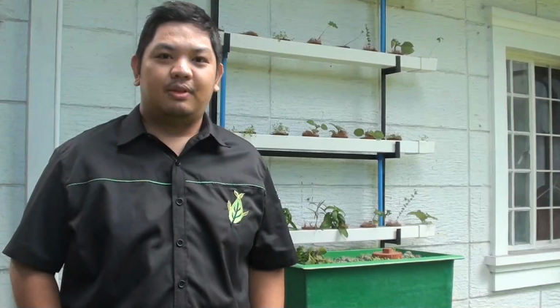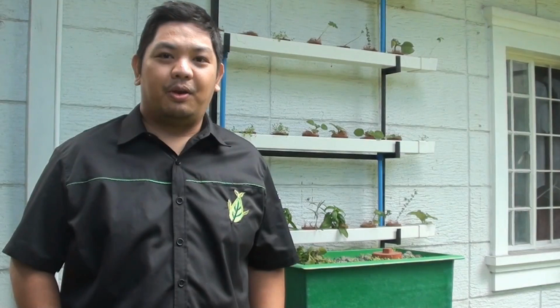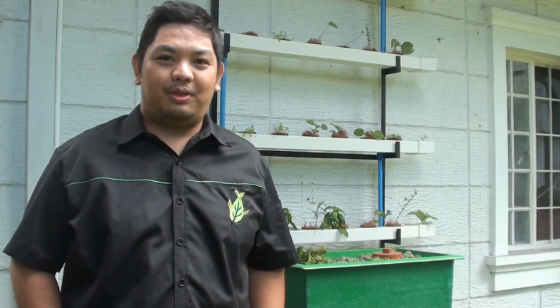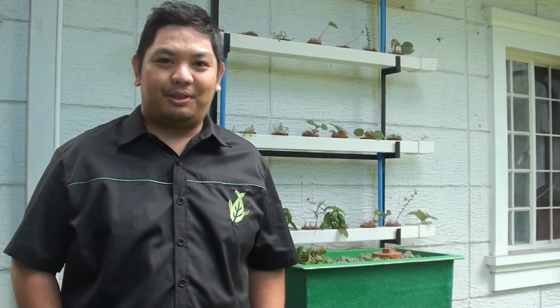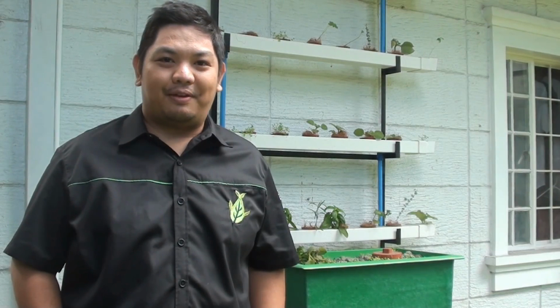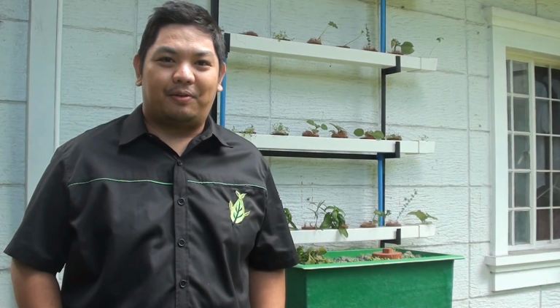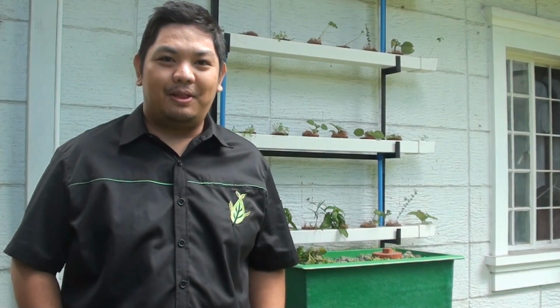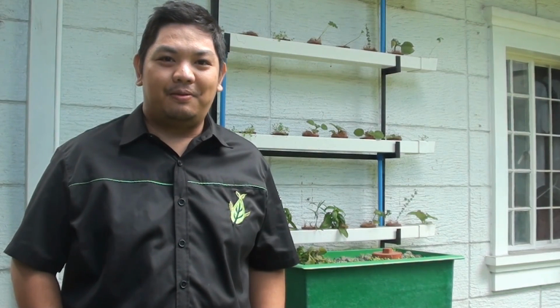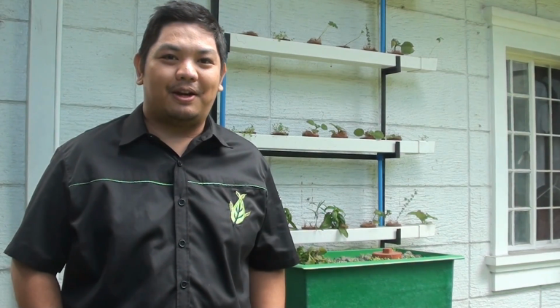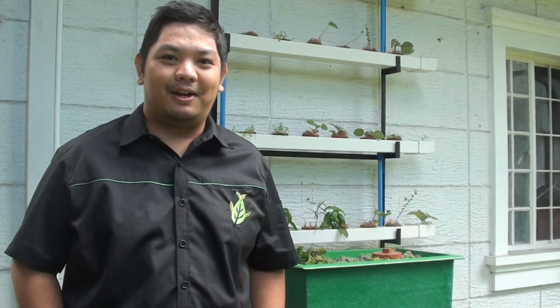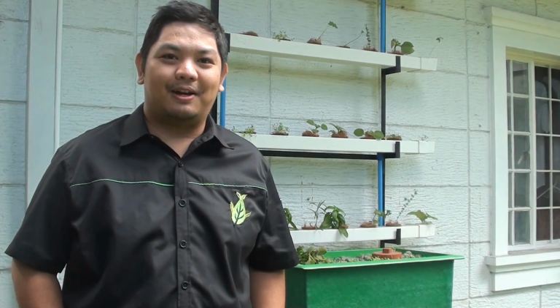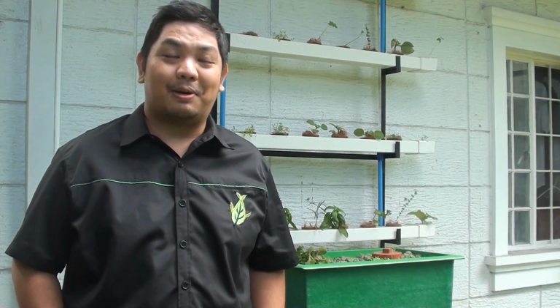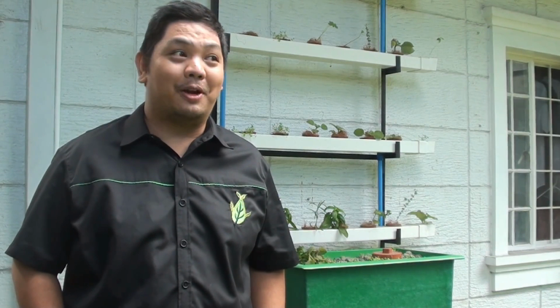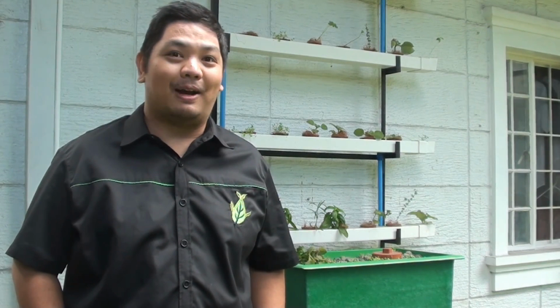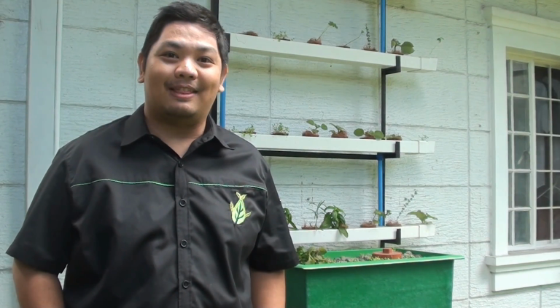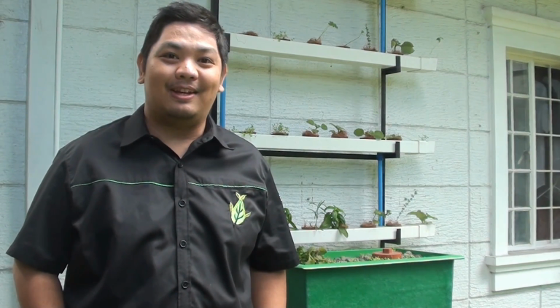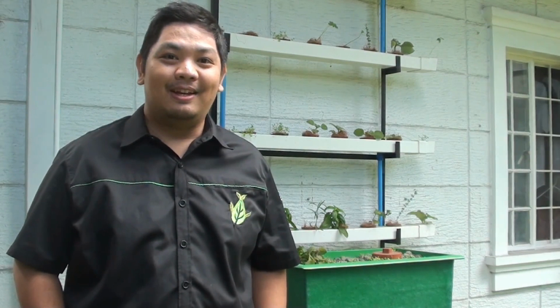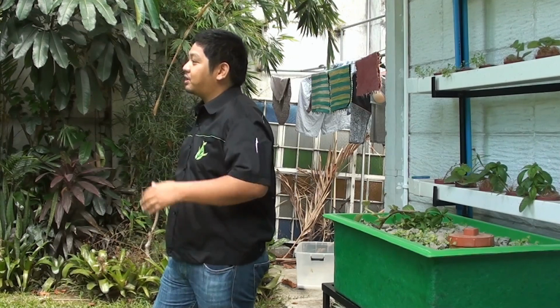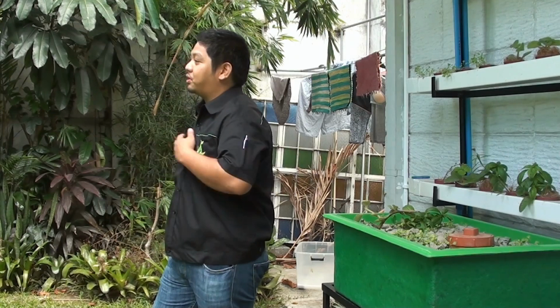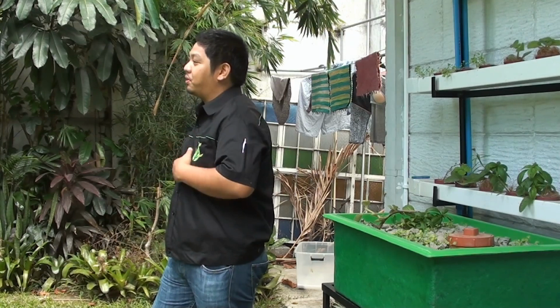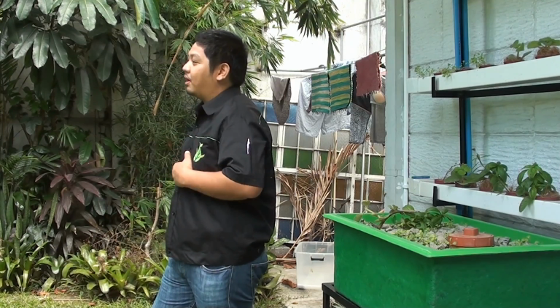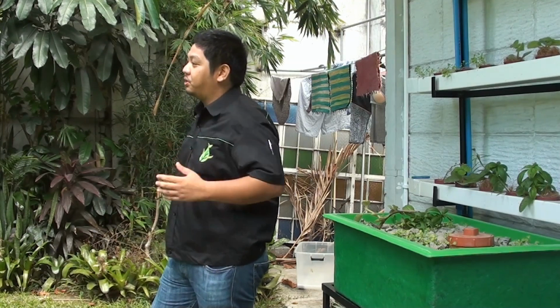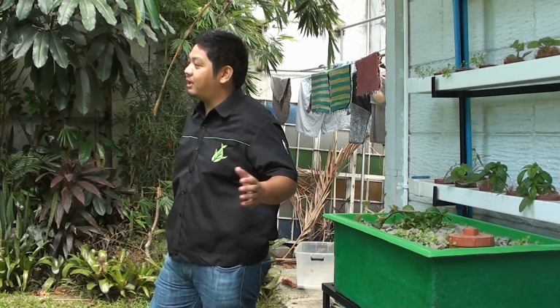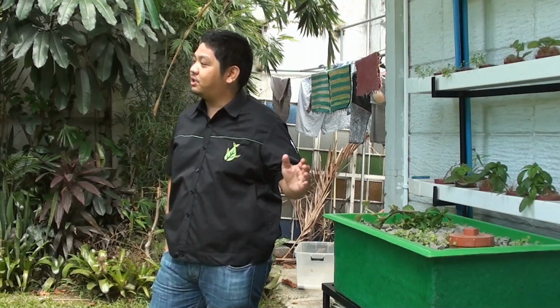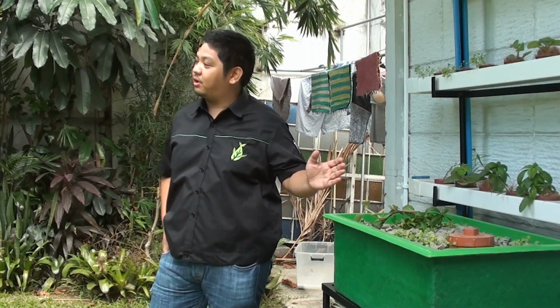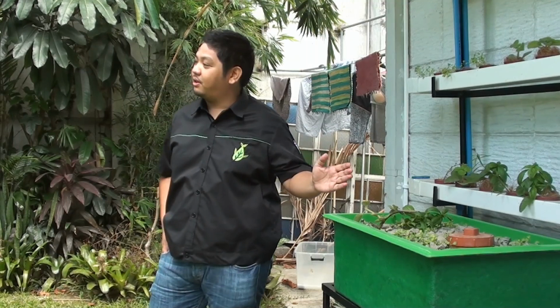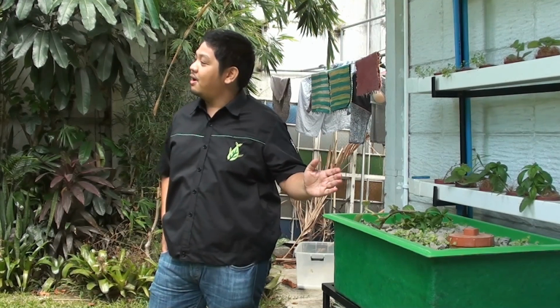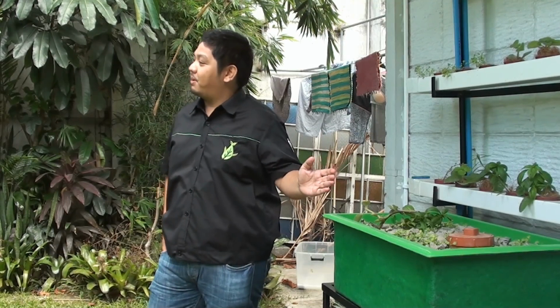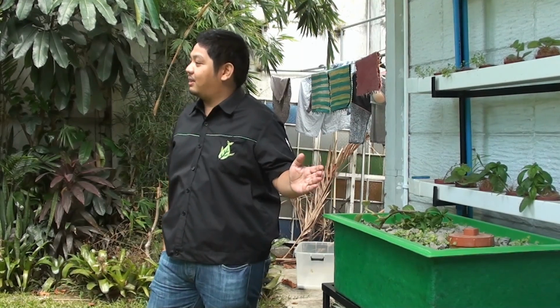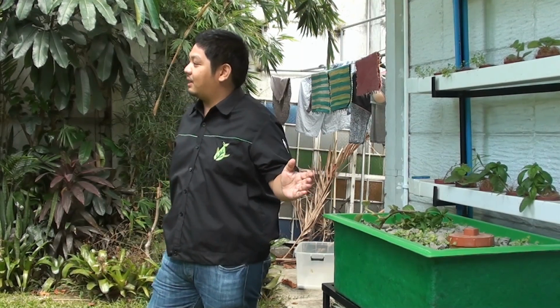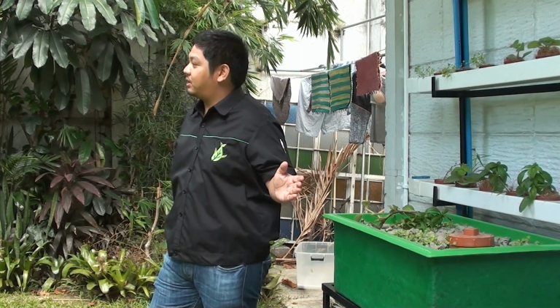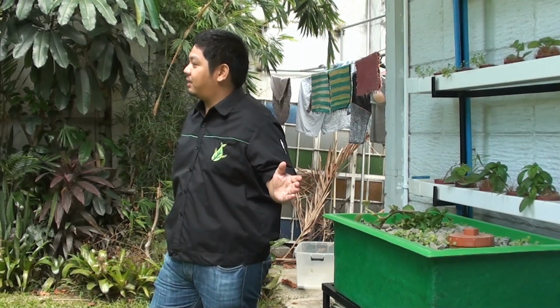Good day to everyone. We are here somewhere in Makati to show you our newly installed made nano aquaponics system.